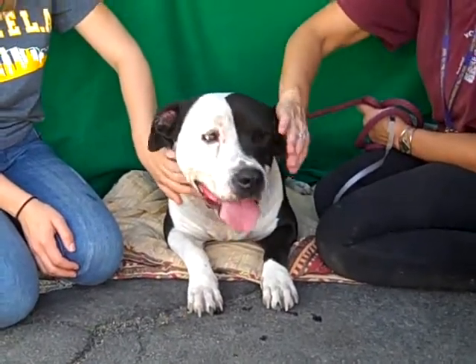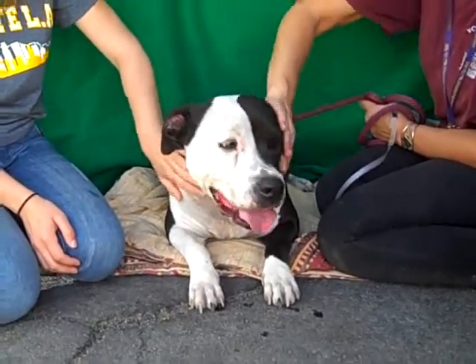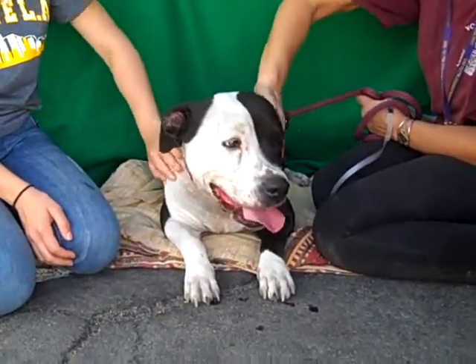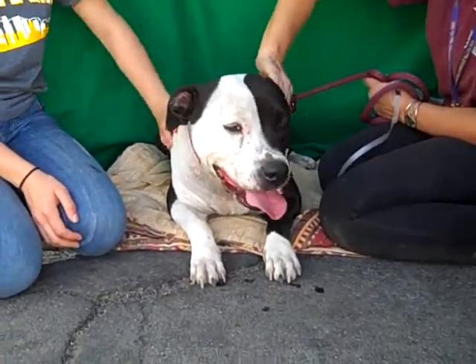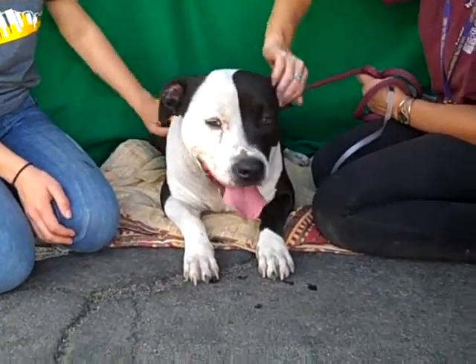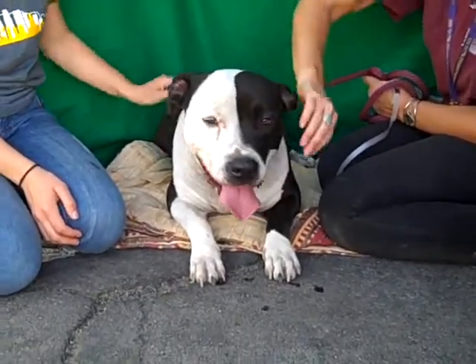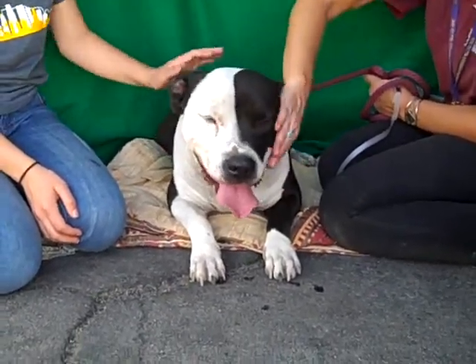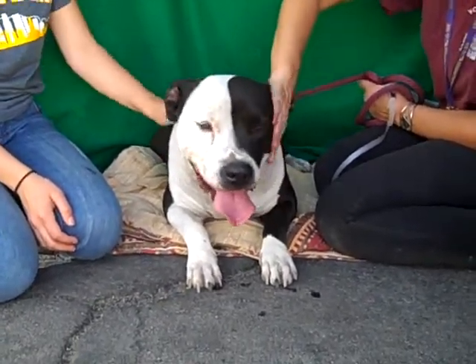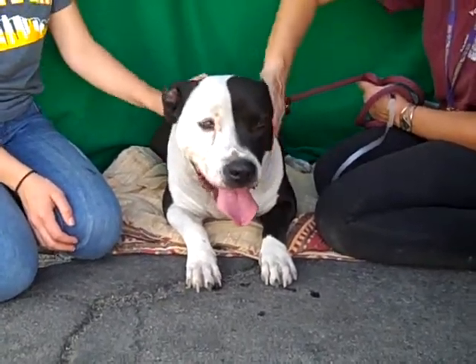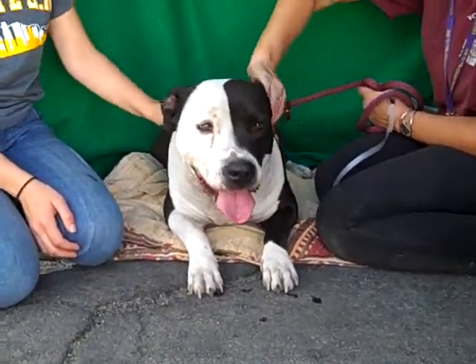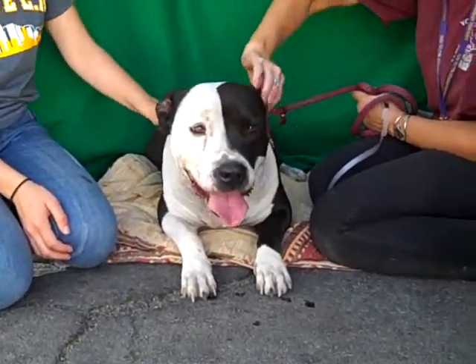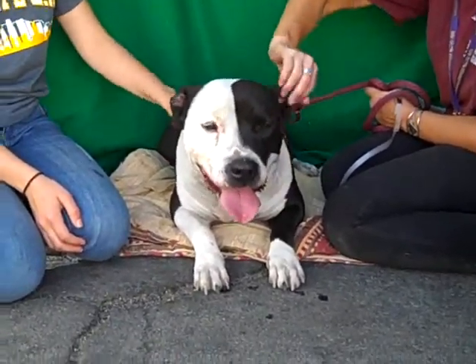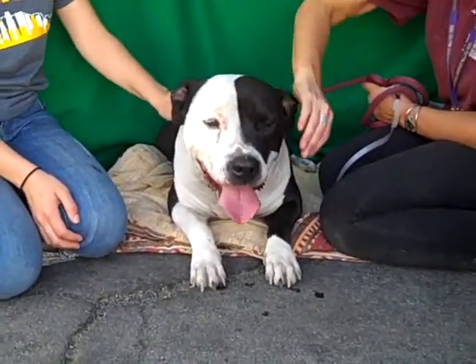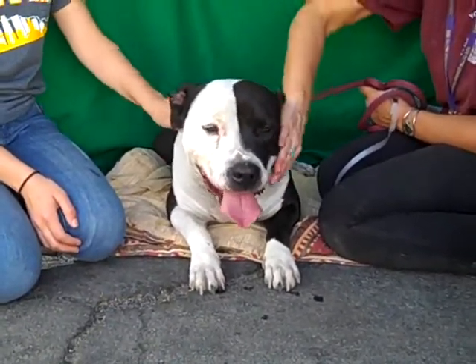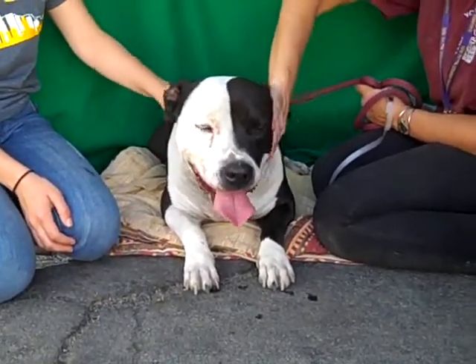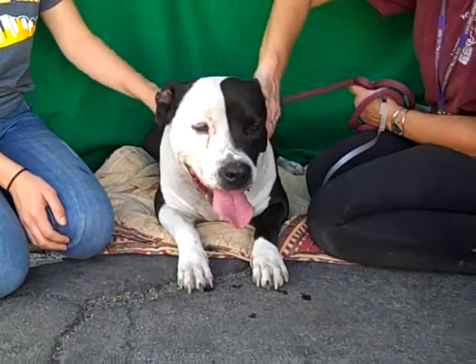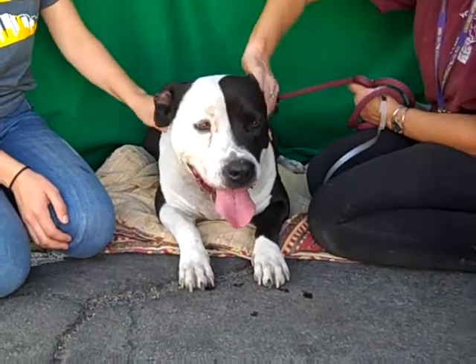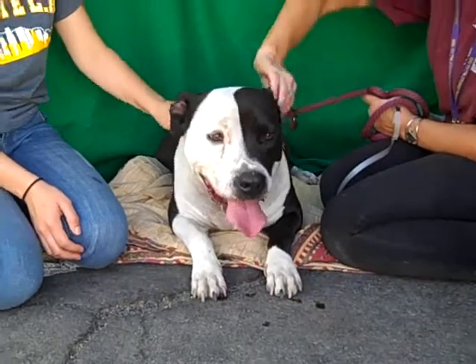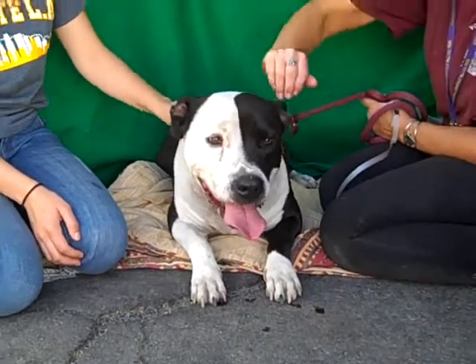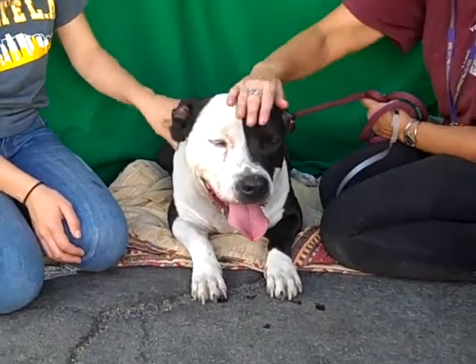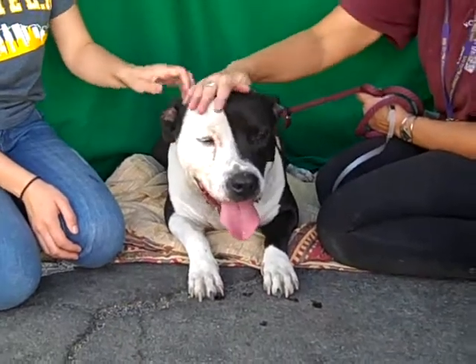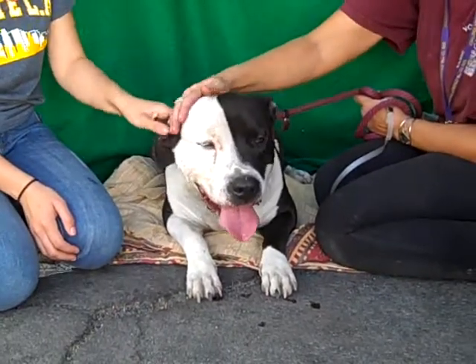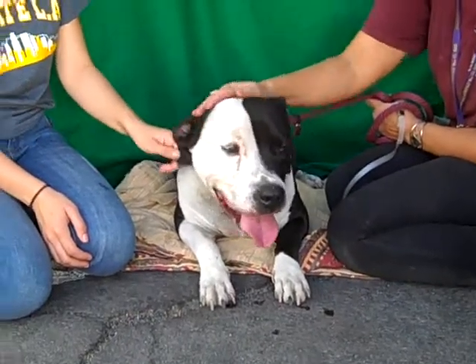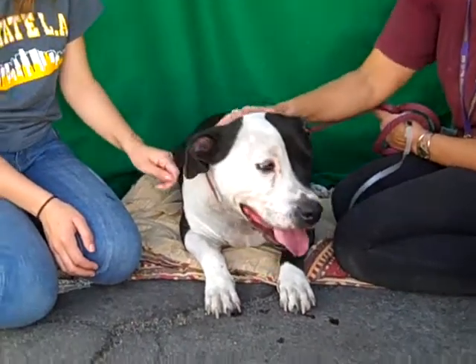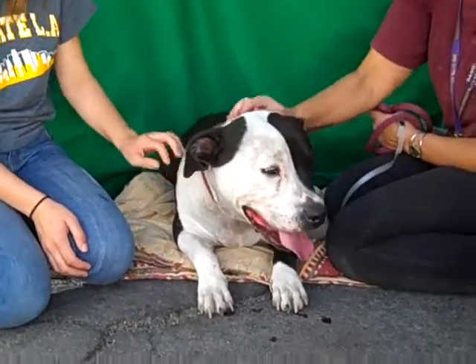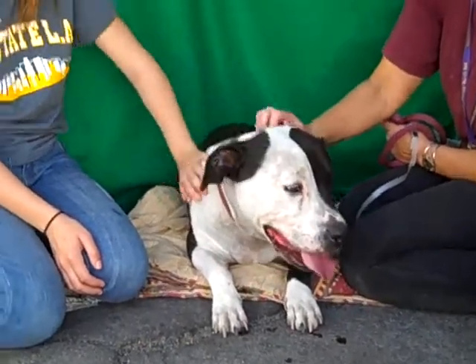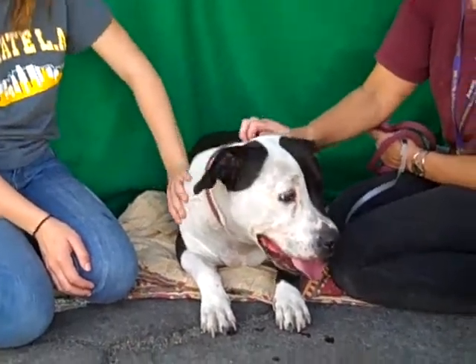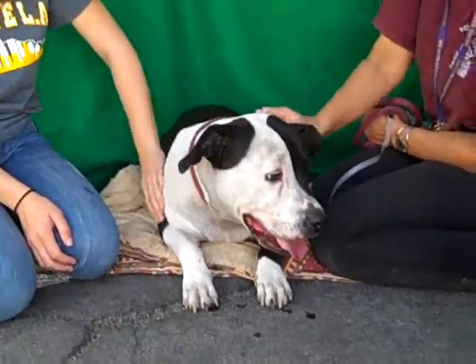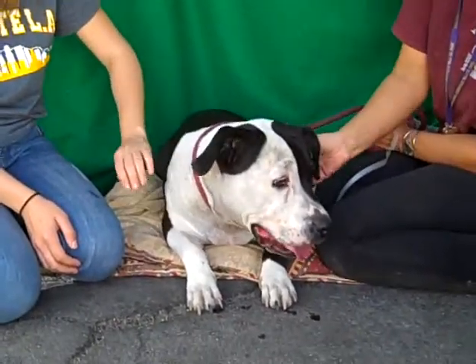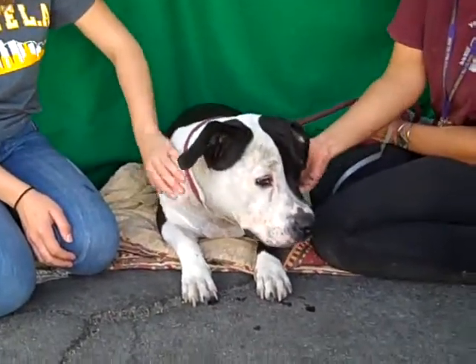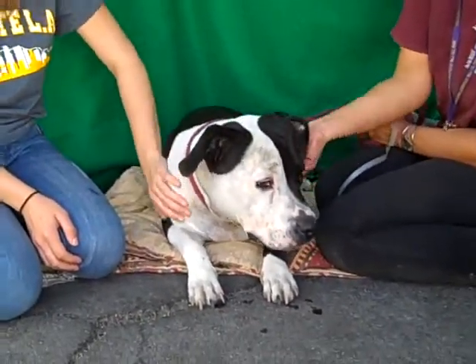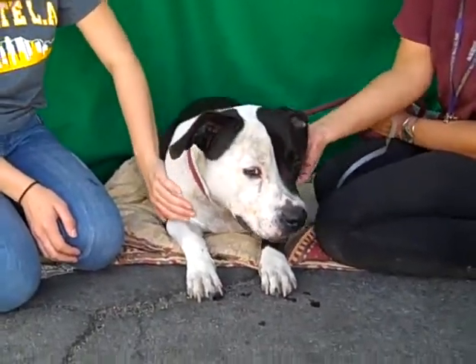There was another dog in the home, and at one time a cat in the home. He did beautifully living and cohabitating with all of these creatures, big and small.